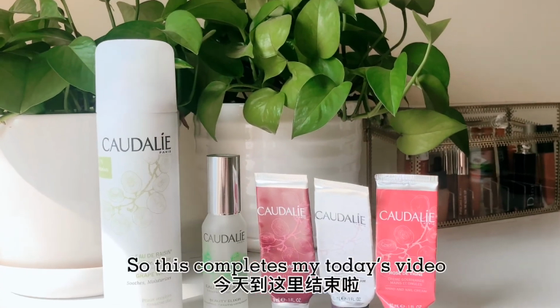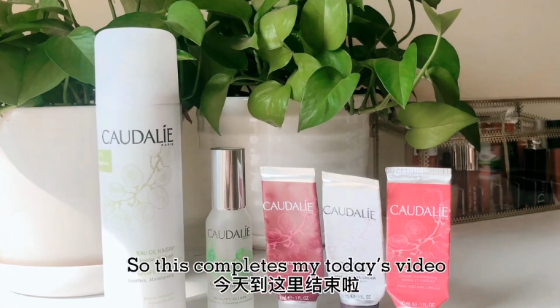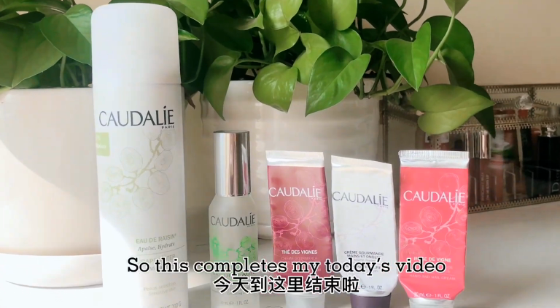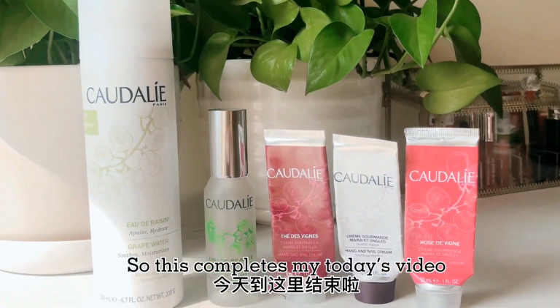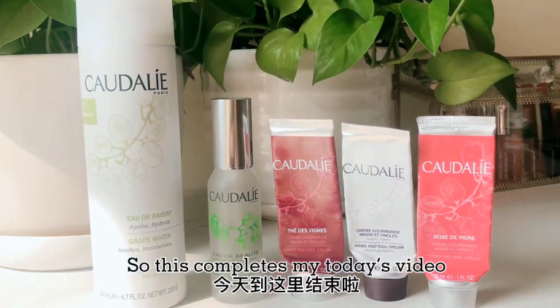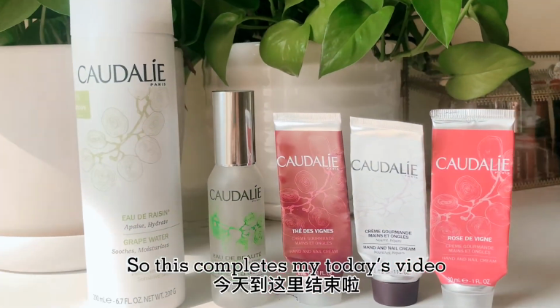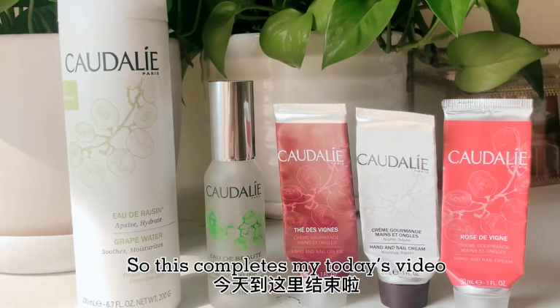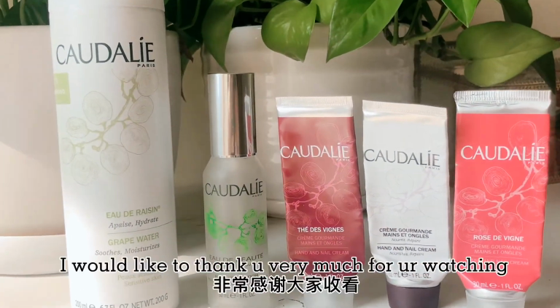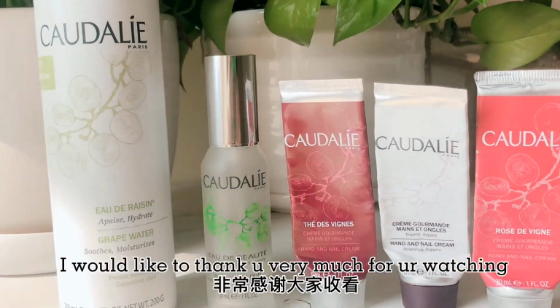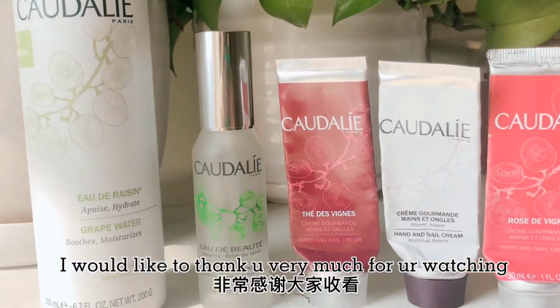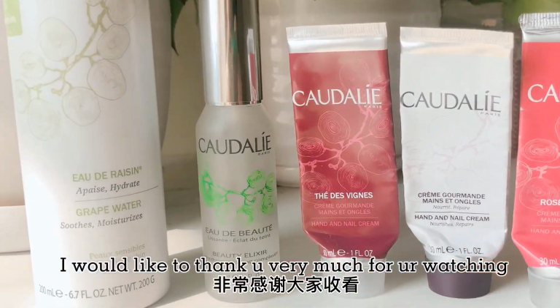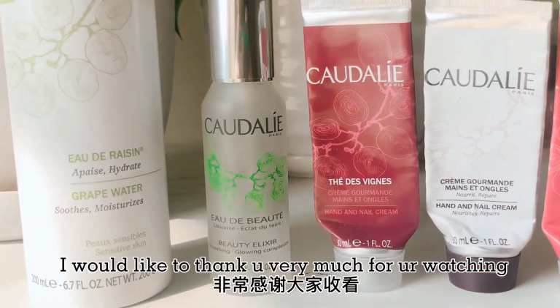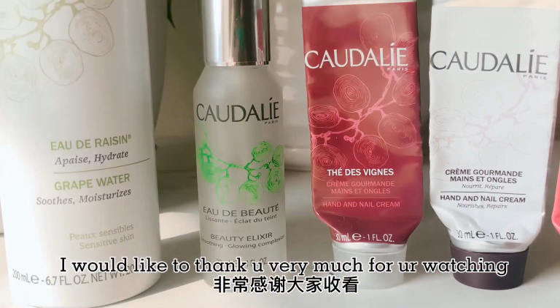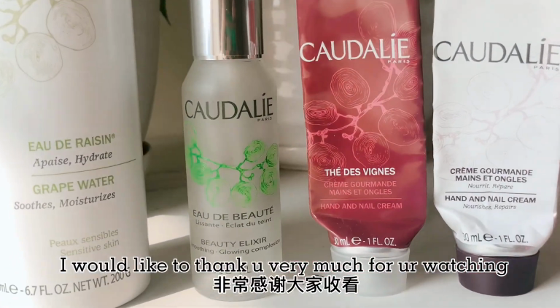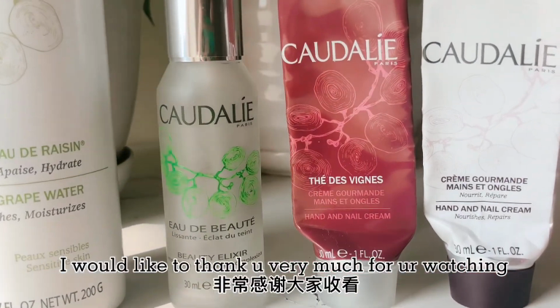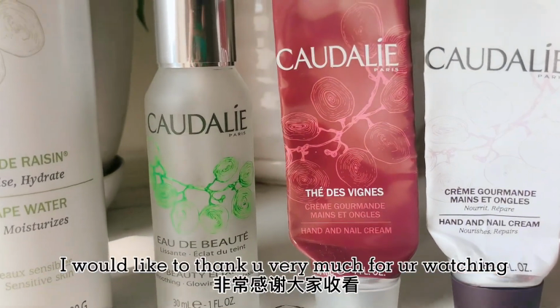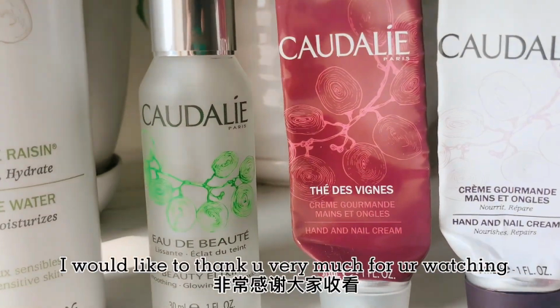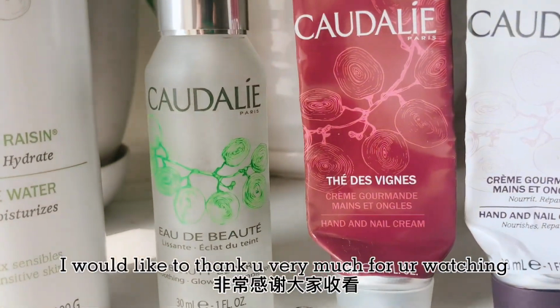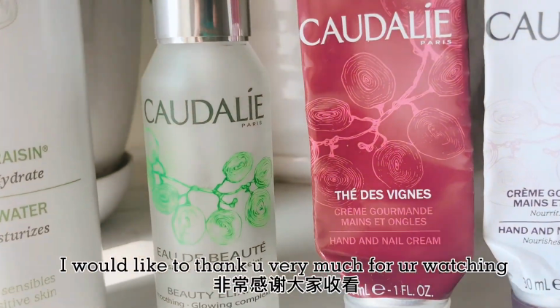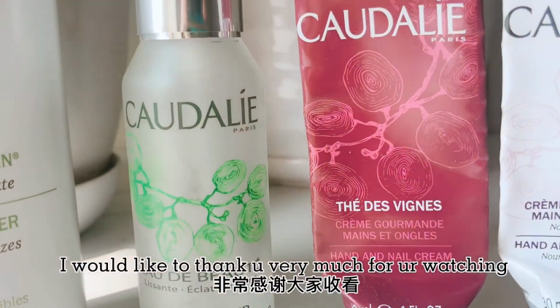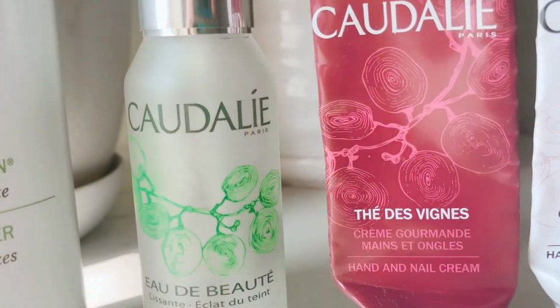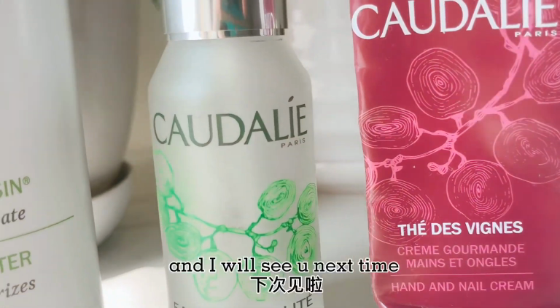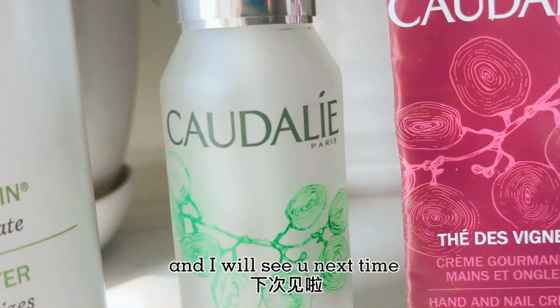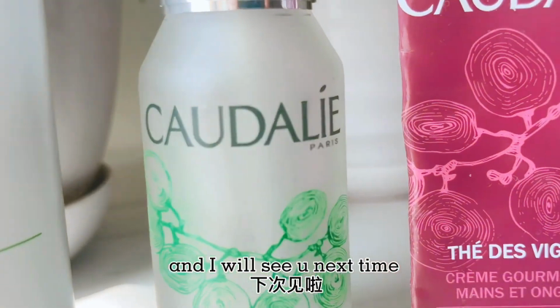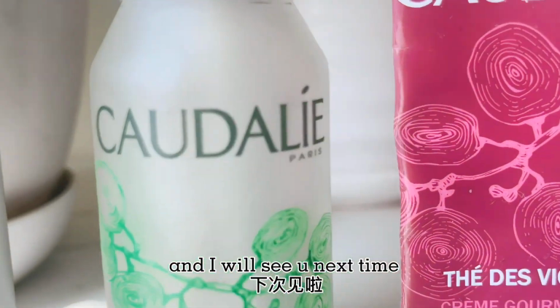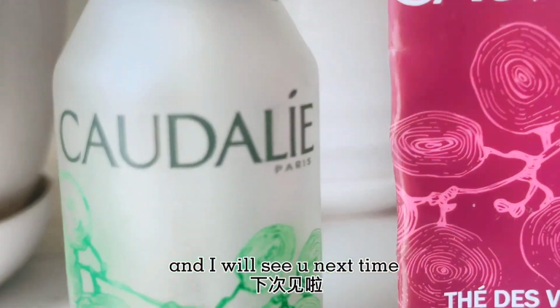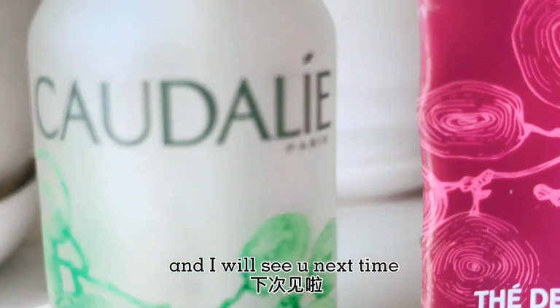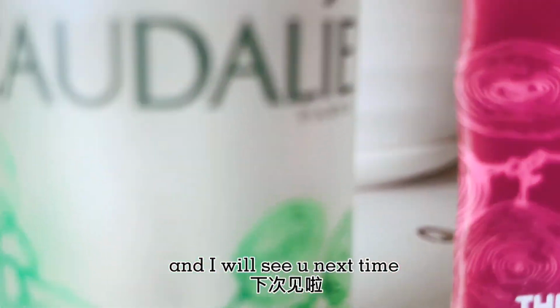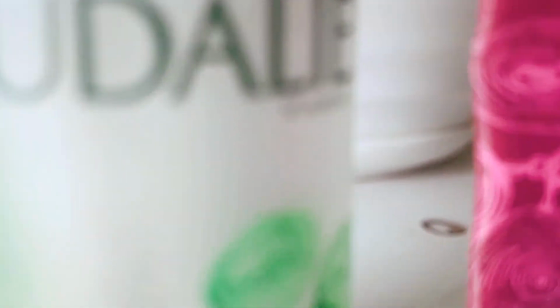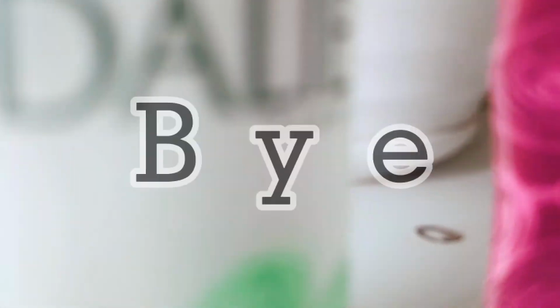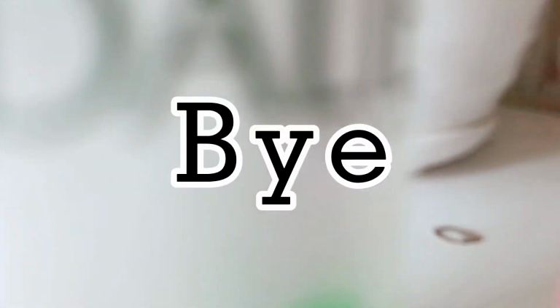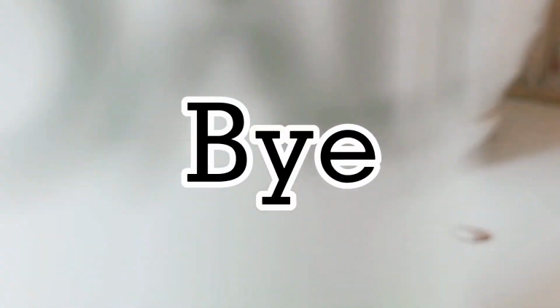So this completes my today's video. I would like to thank you very much for watching and I will see you next time. Bye!